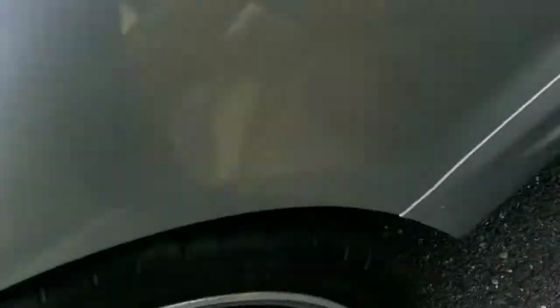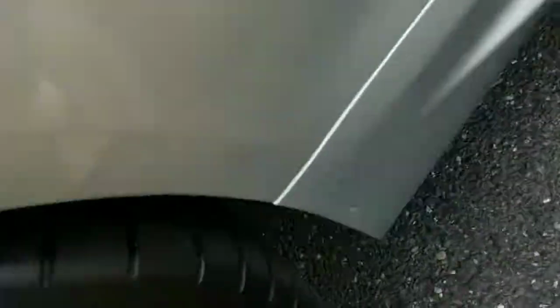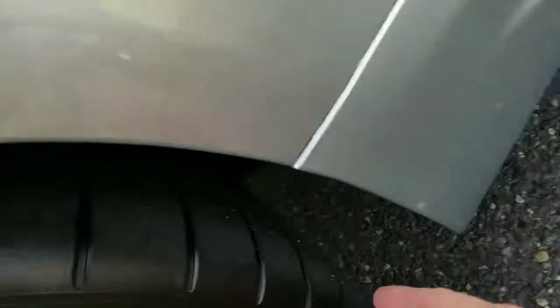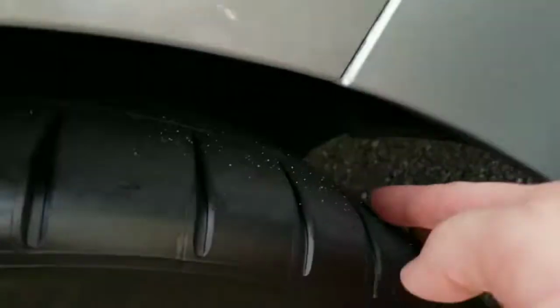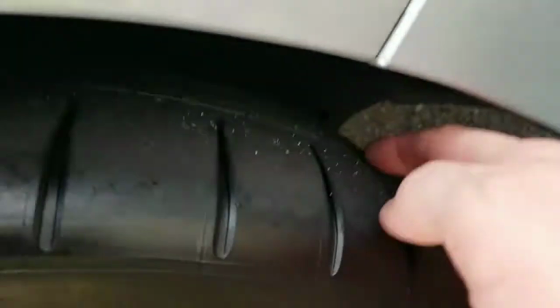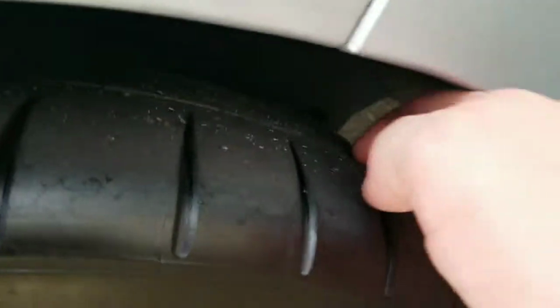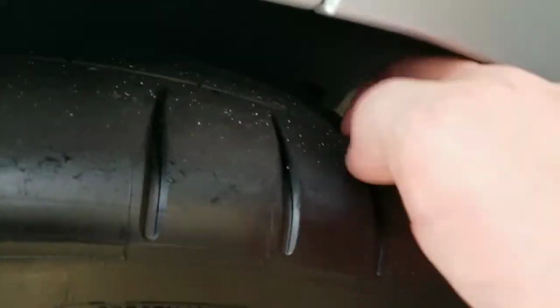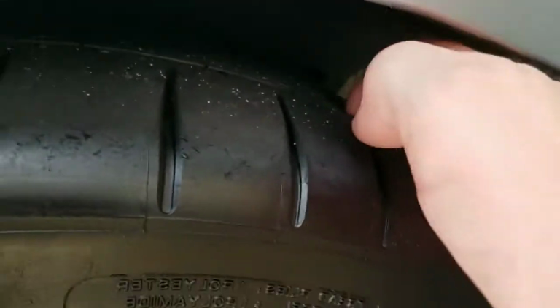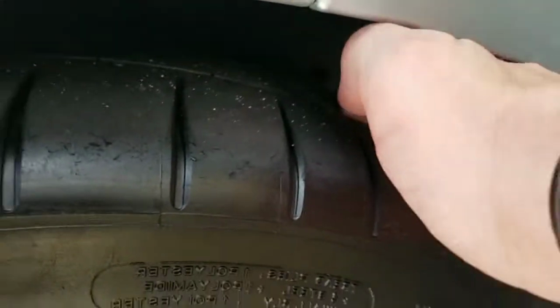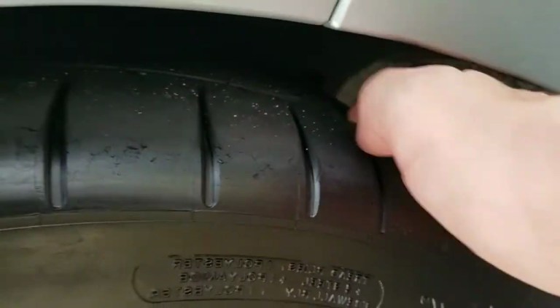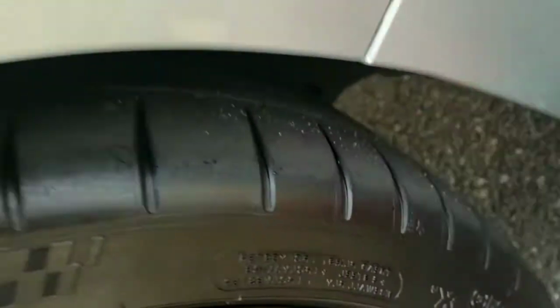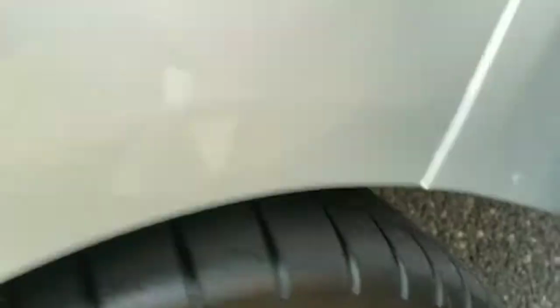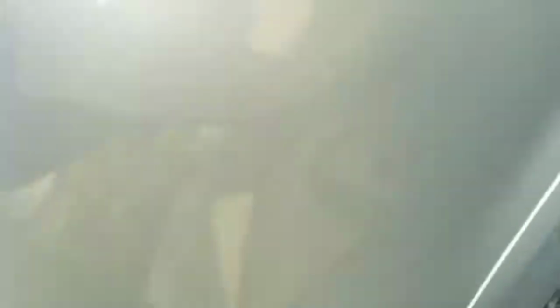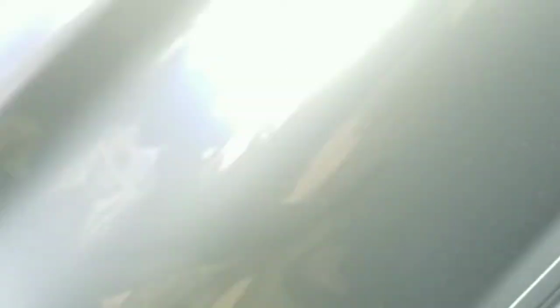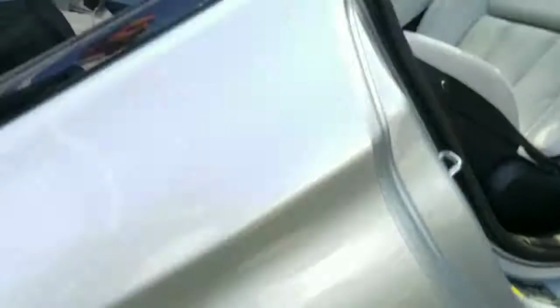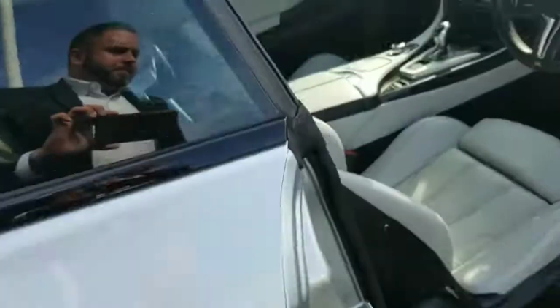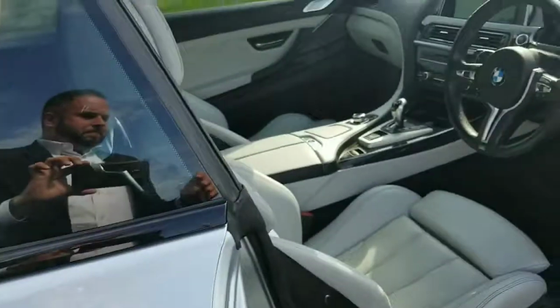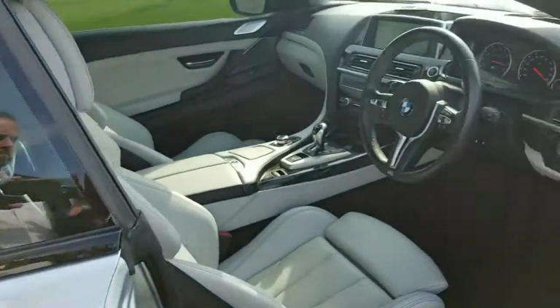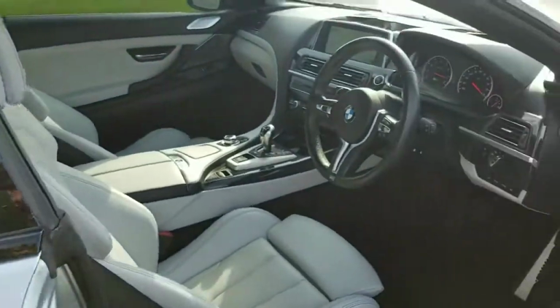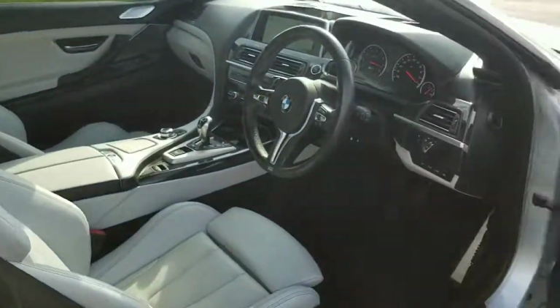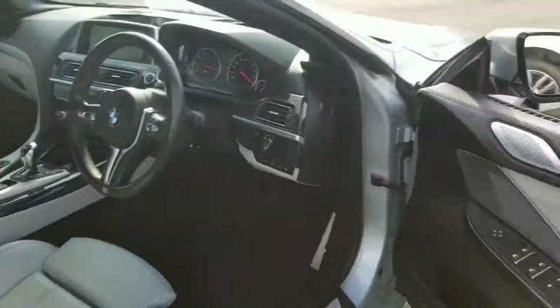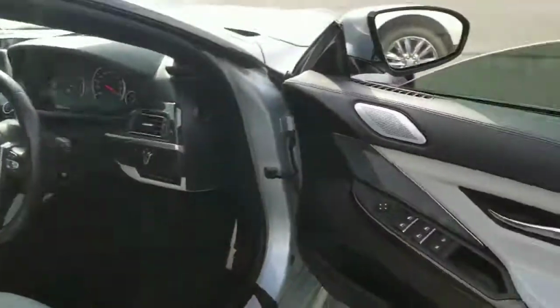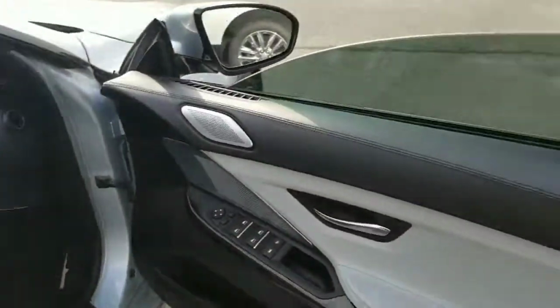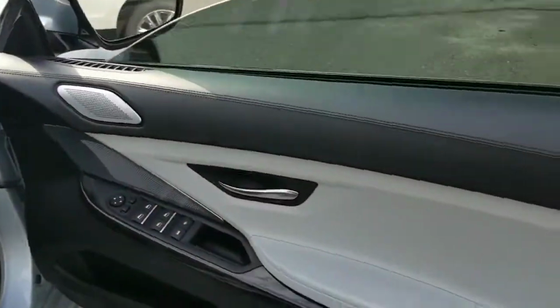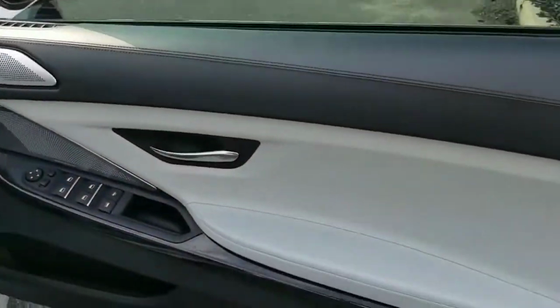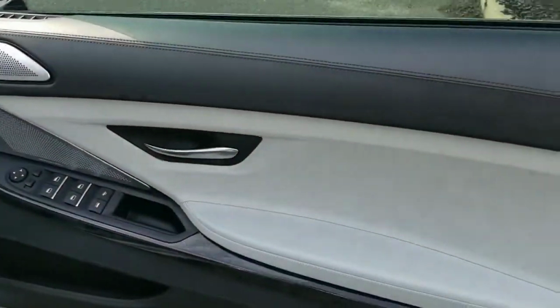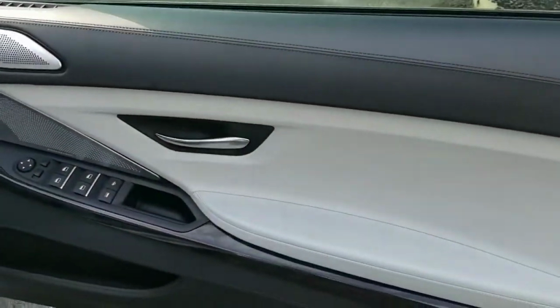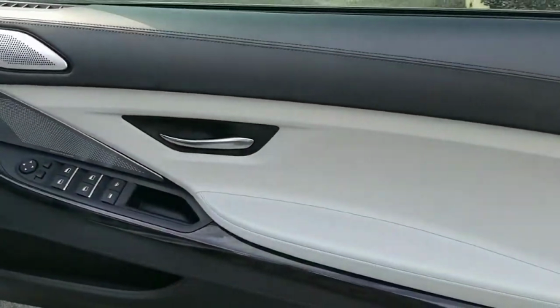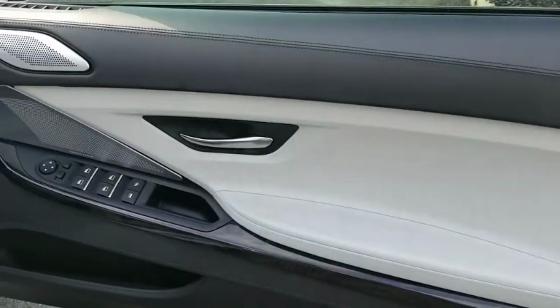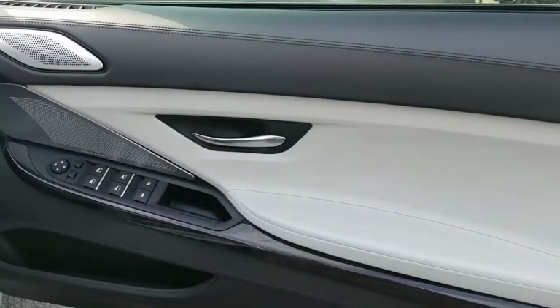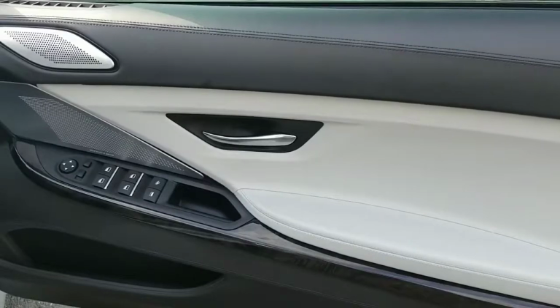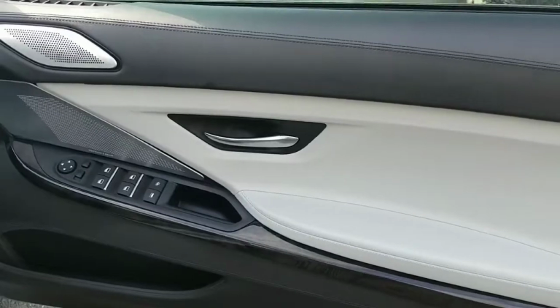The tires — I know you can't really see, but the tires look decent. I'll show you the door panel for you.